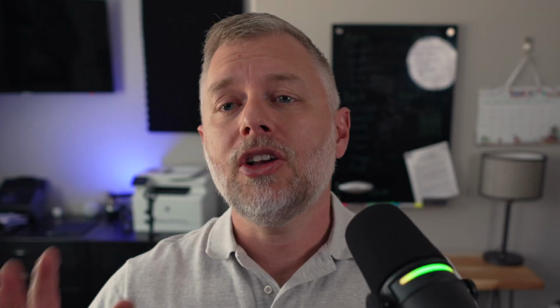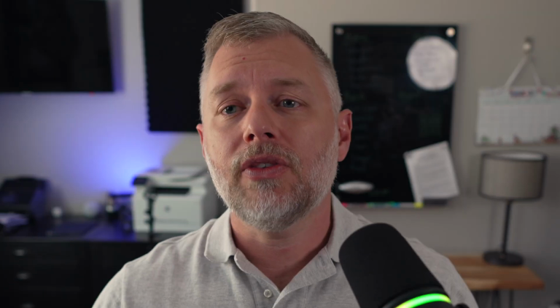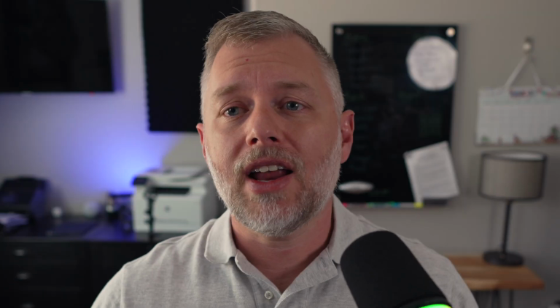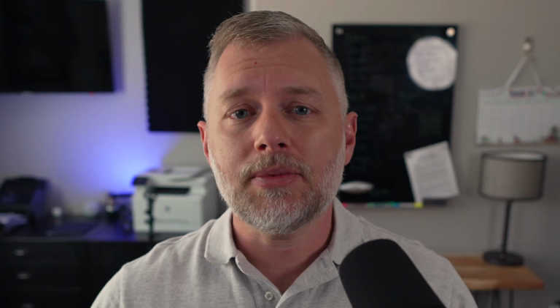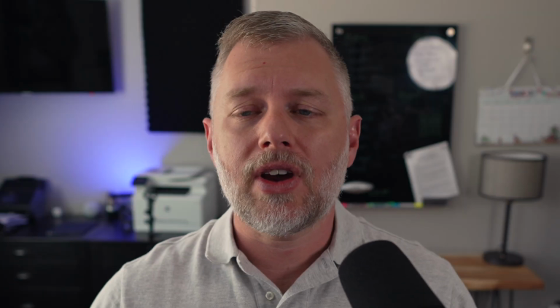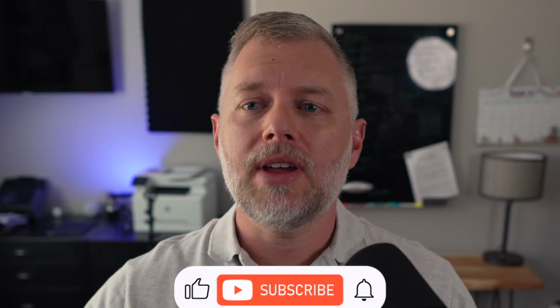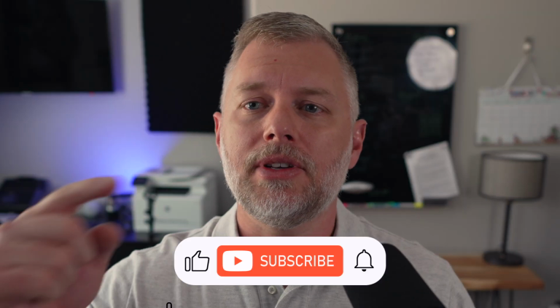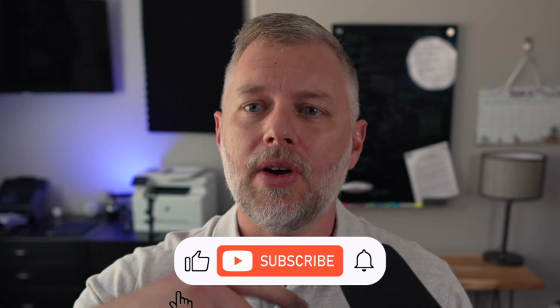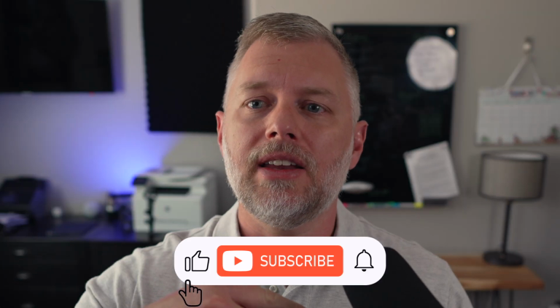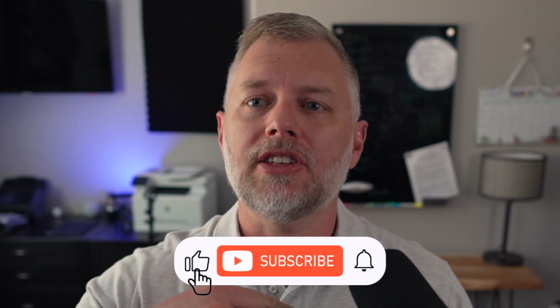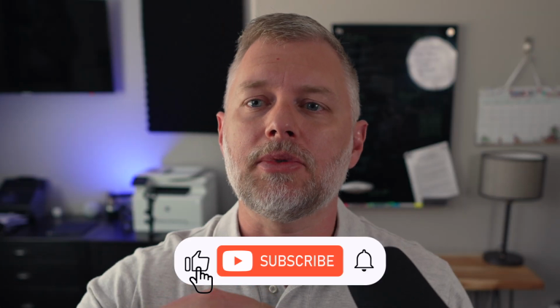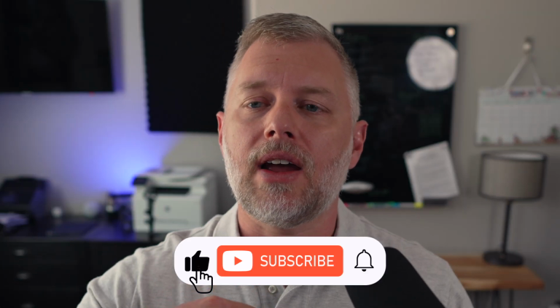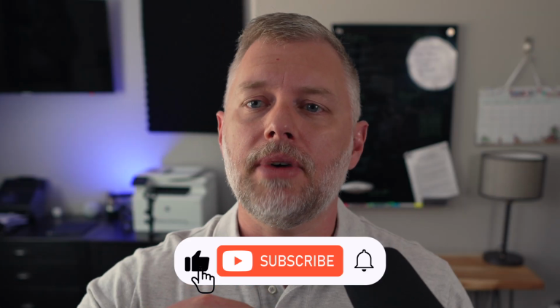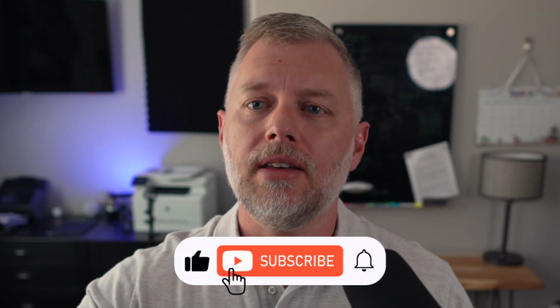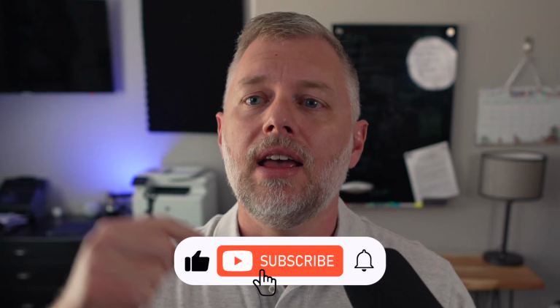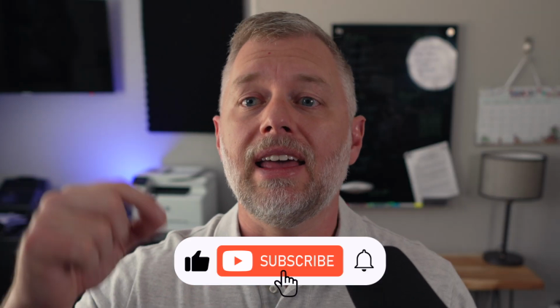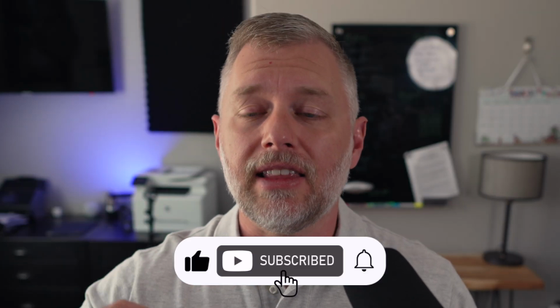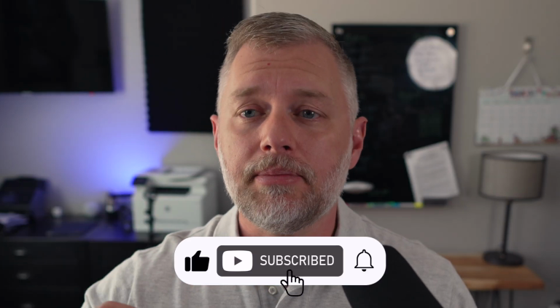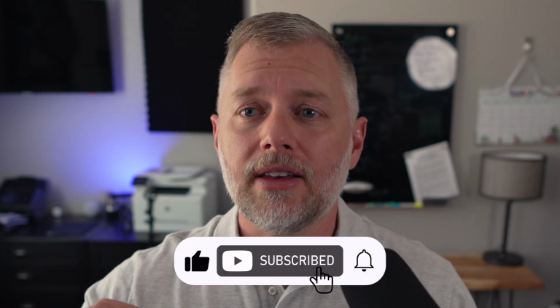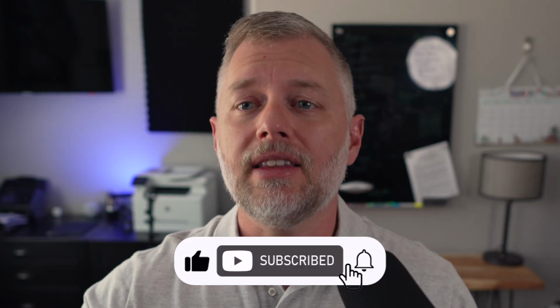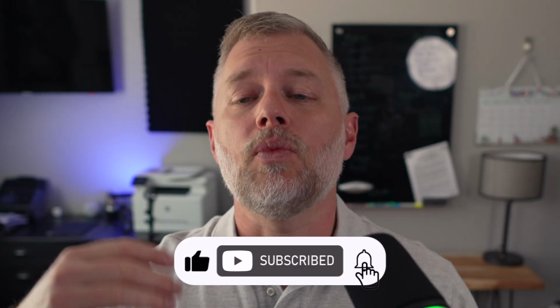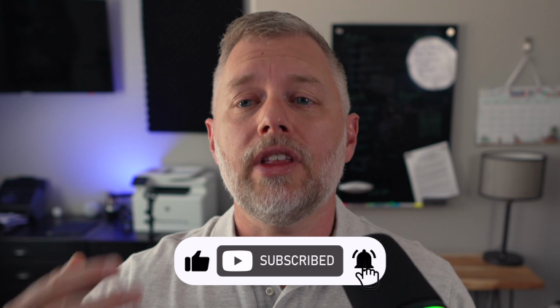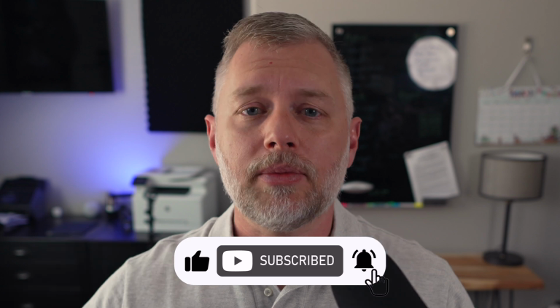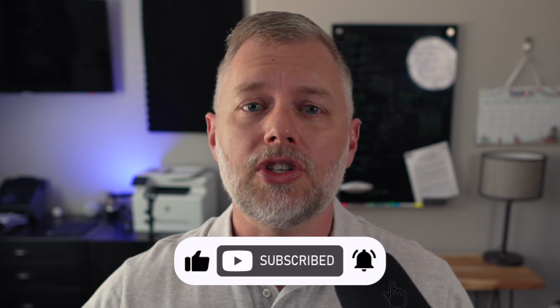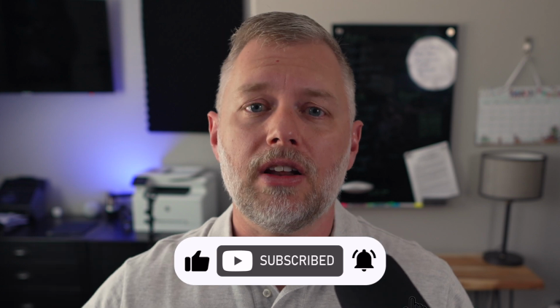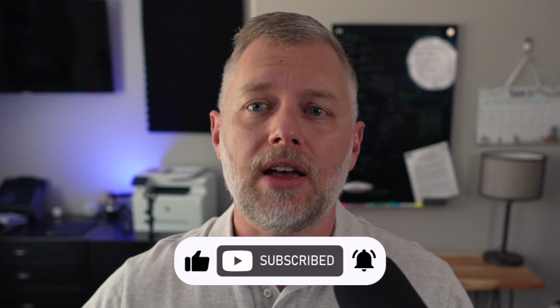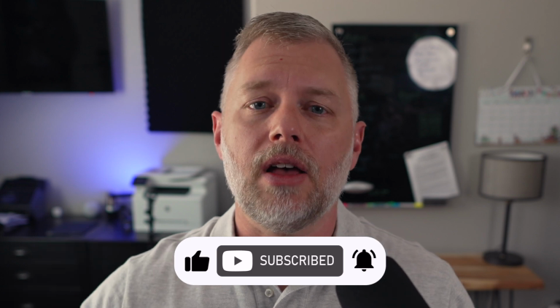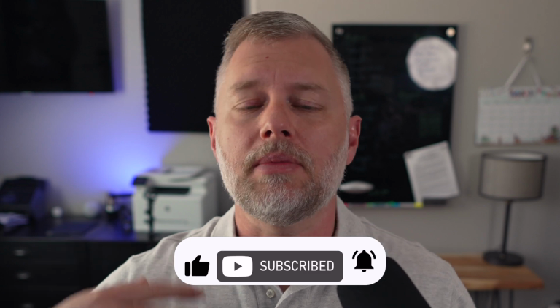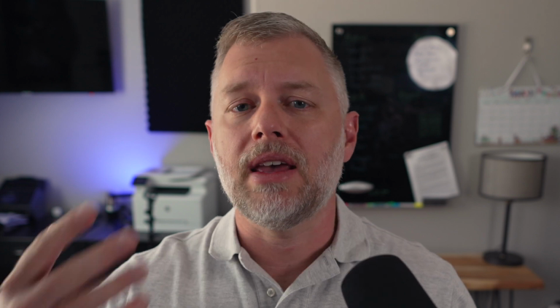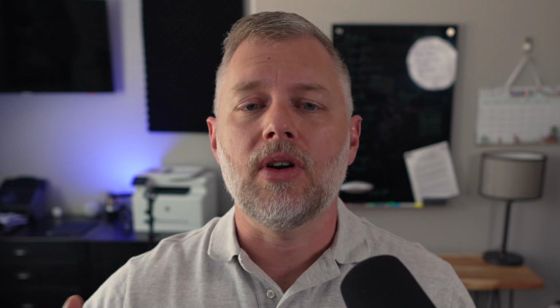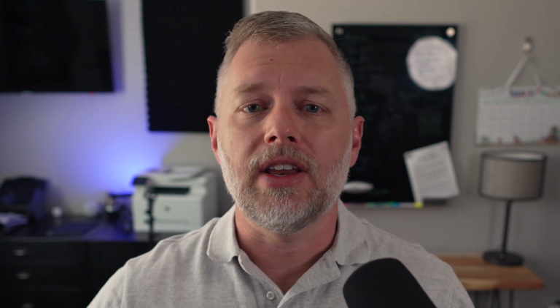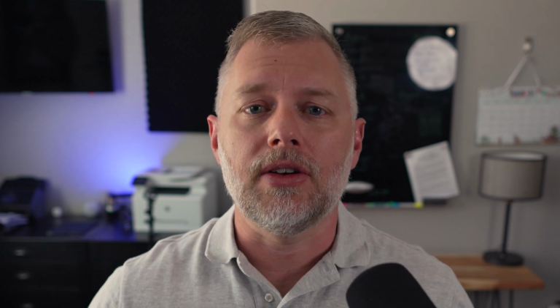Also, if you're not subscribed yet, please go ahead and hit the subscribe button and the like button — that really helps the channel out and helps me make more videos.